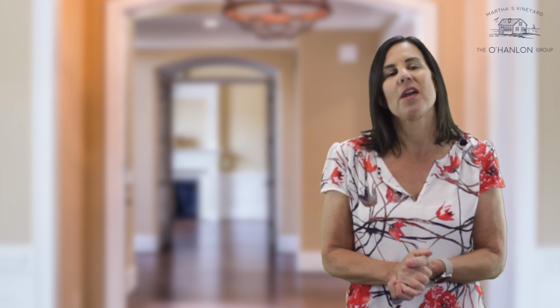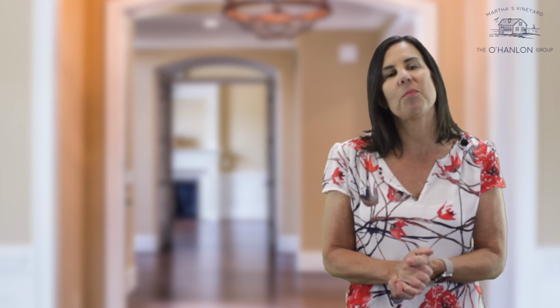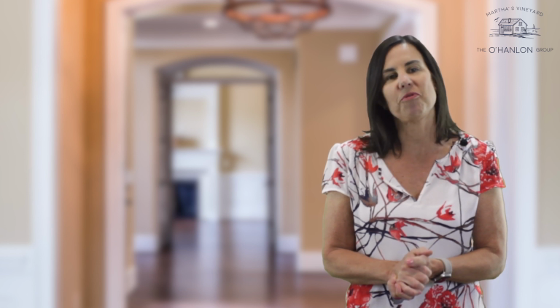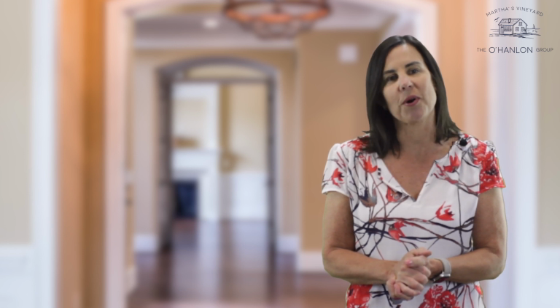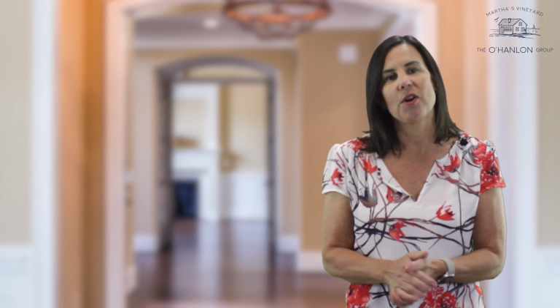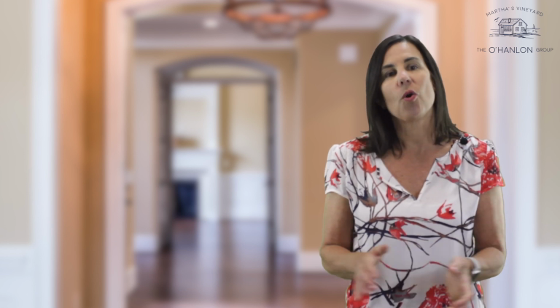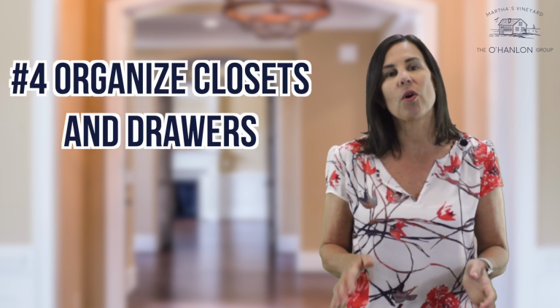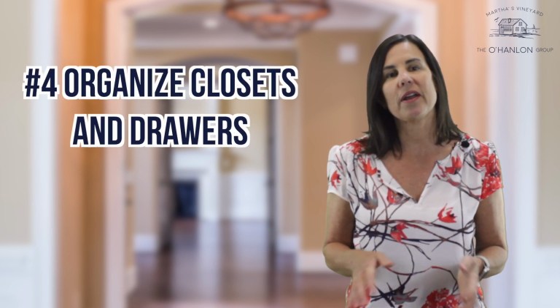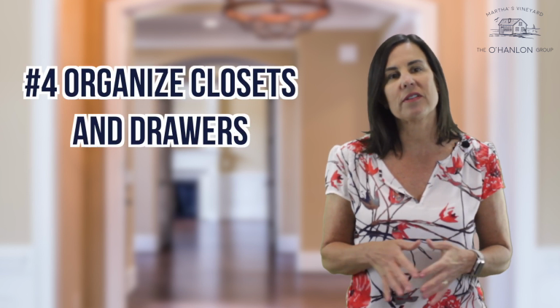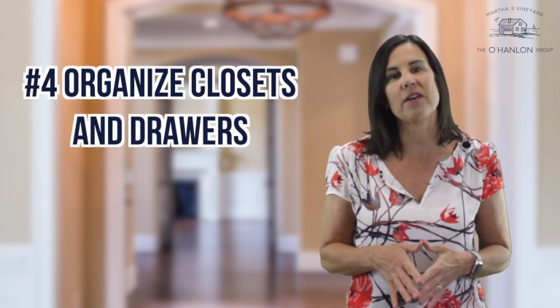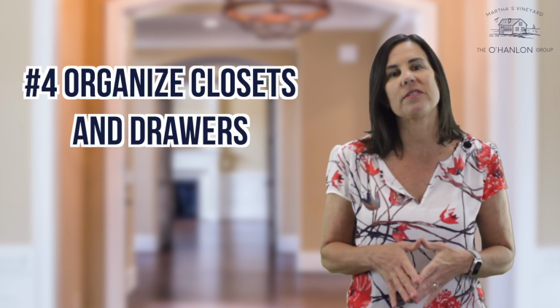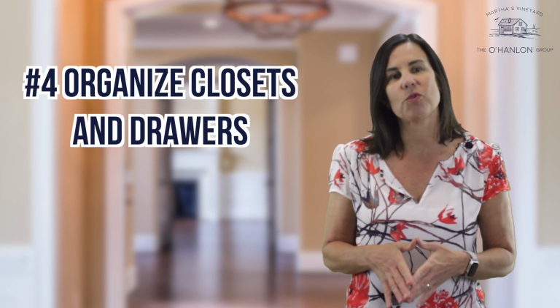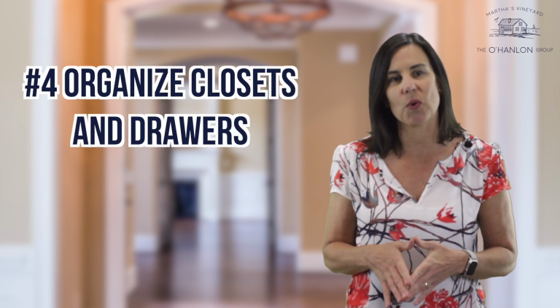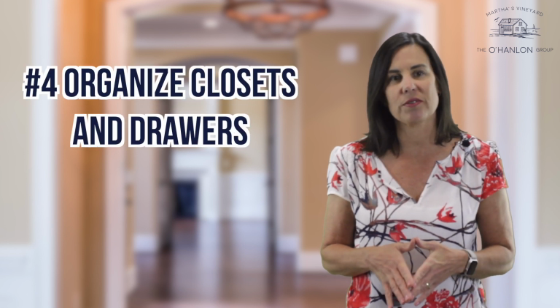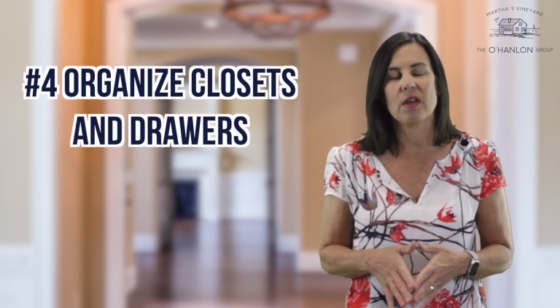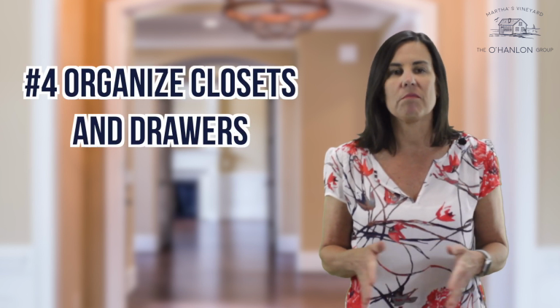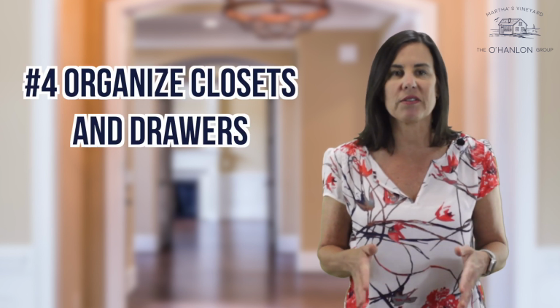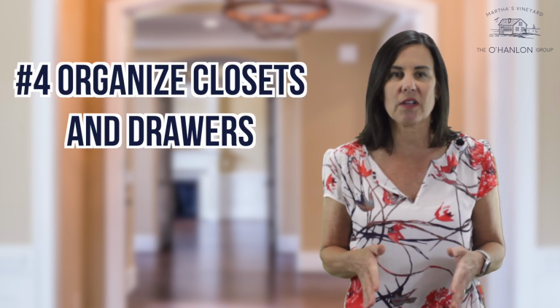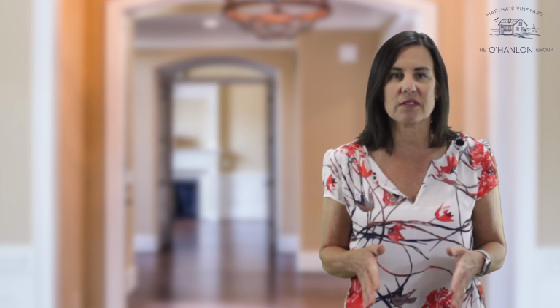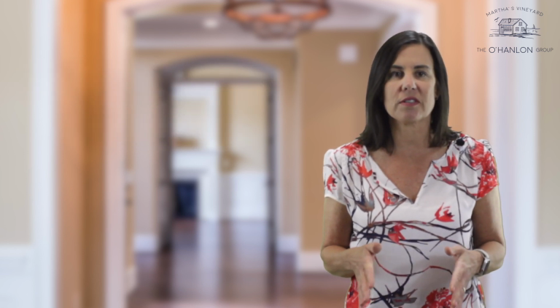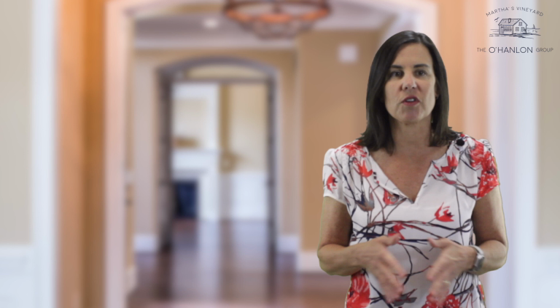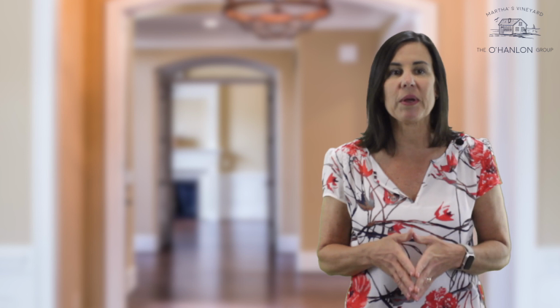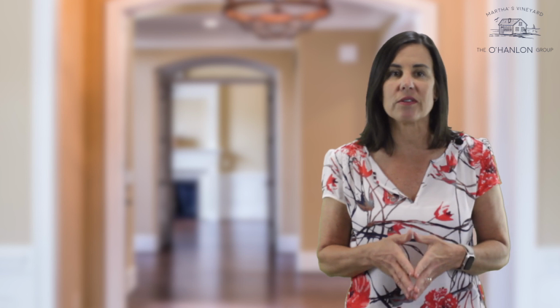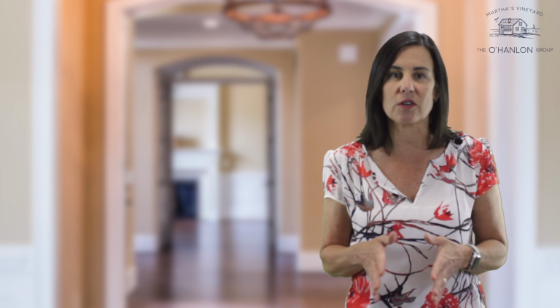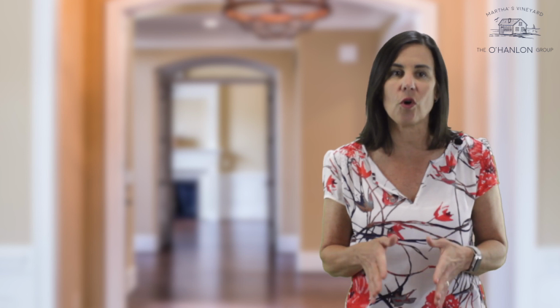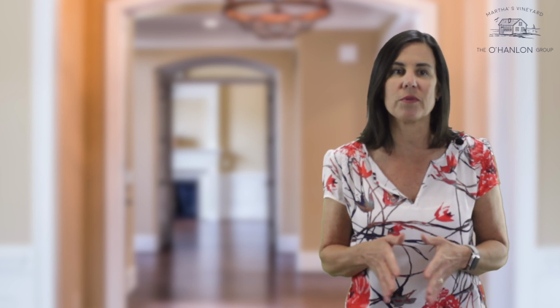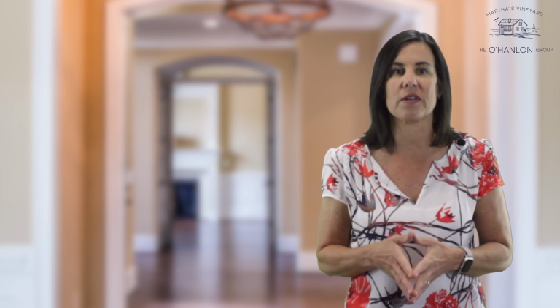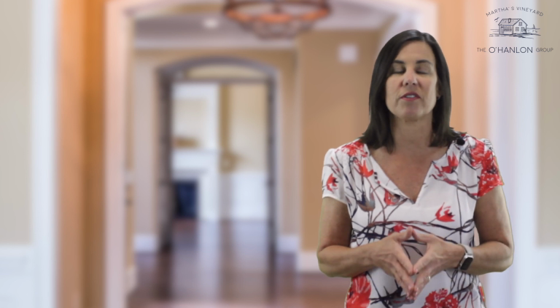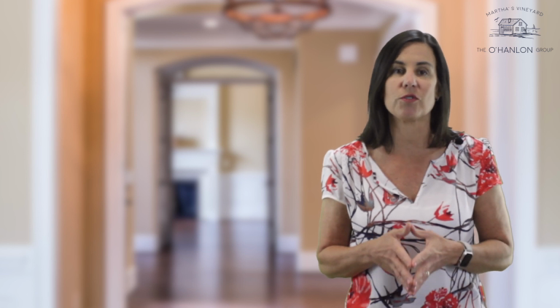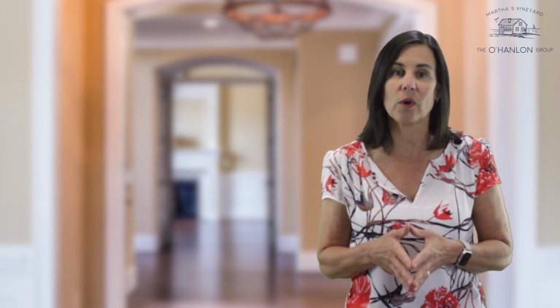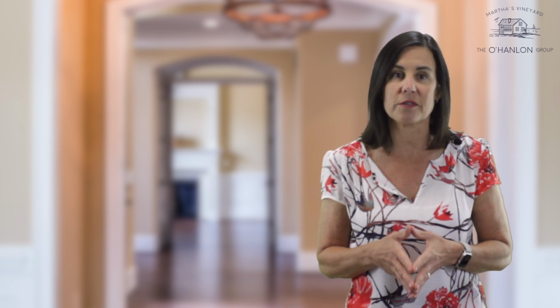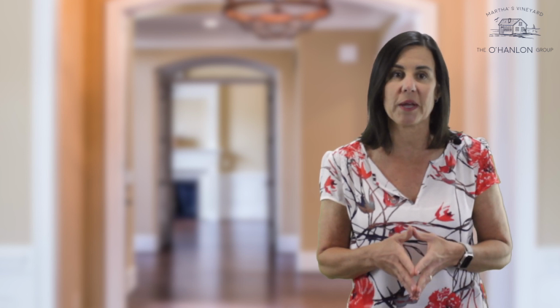Number four, organize closets and drawers. Messy closets give the appearance that your home doesn't have enough storage space.